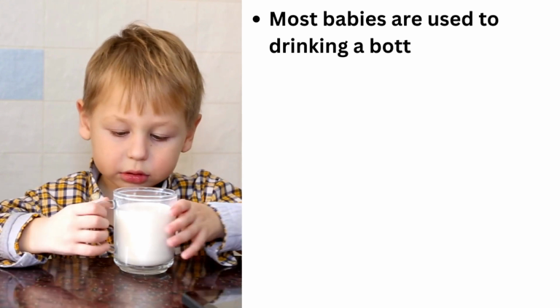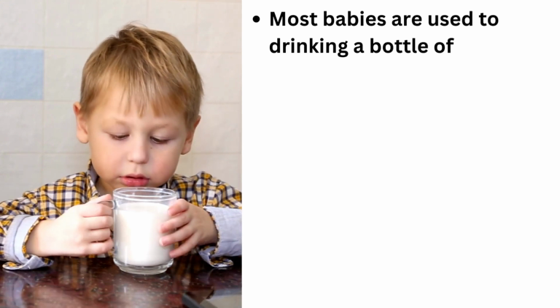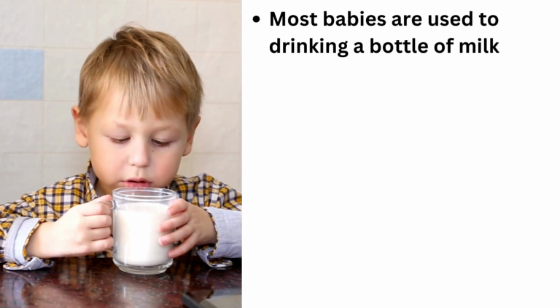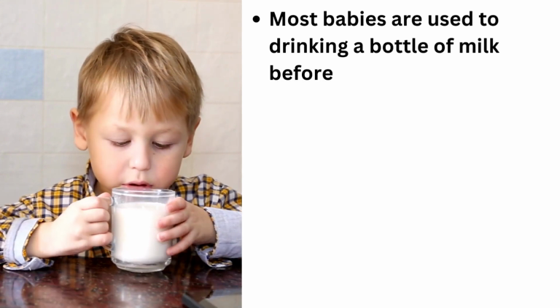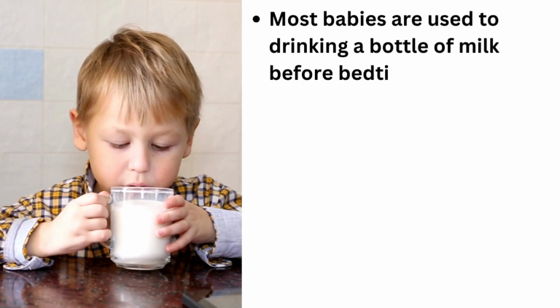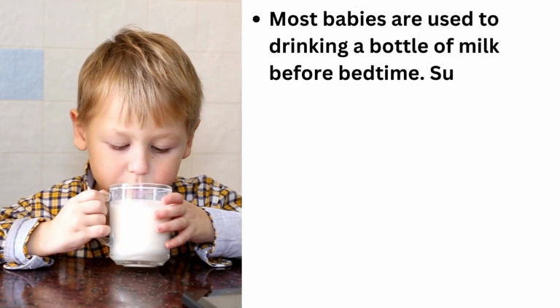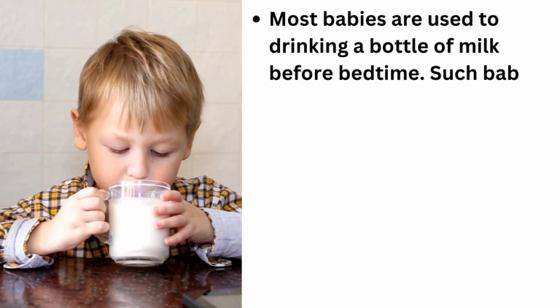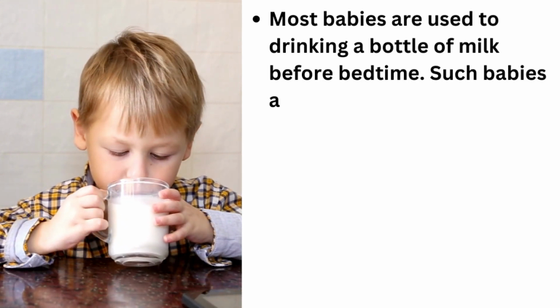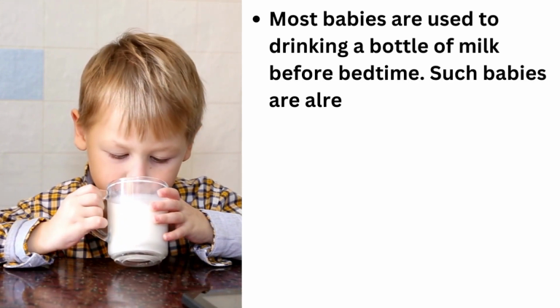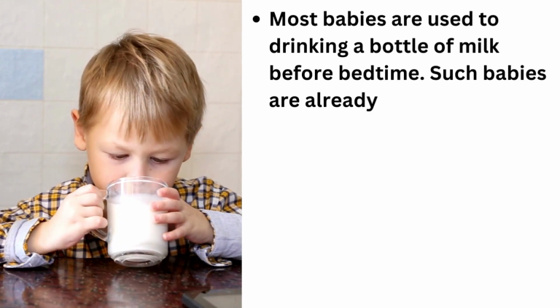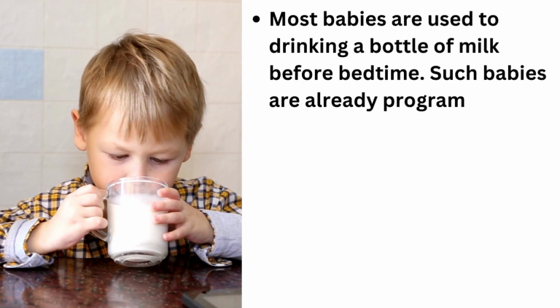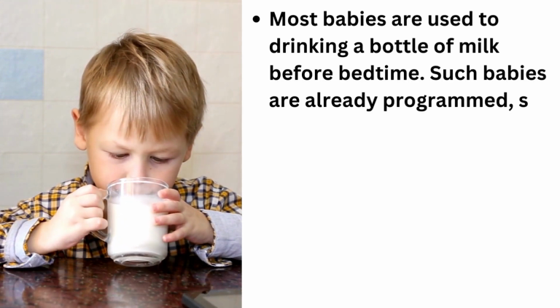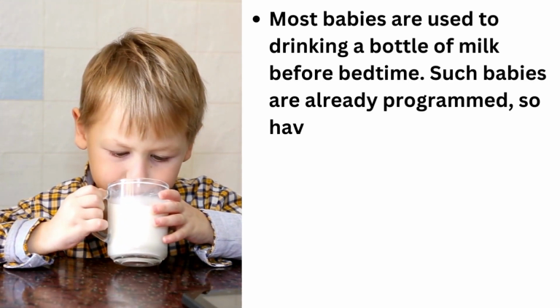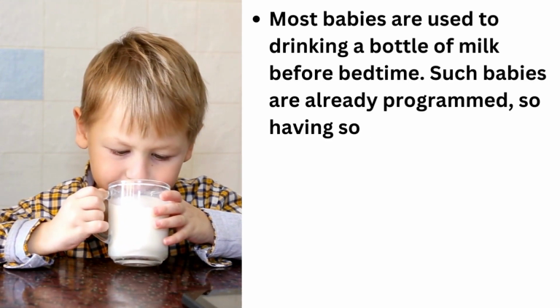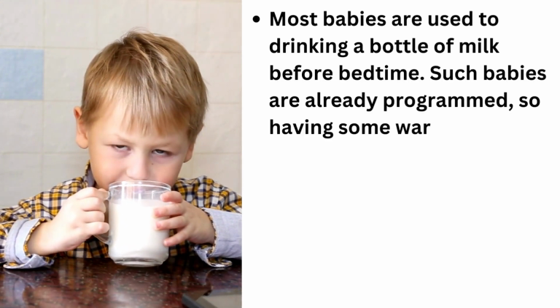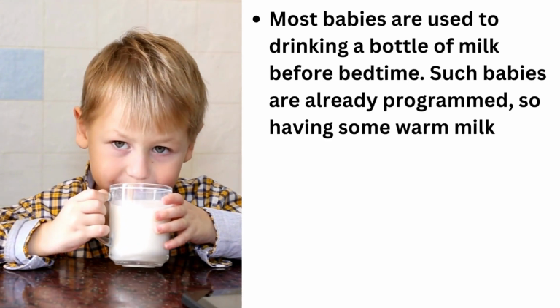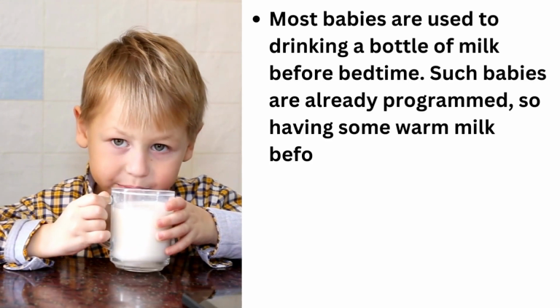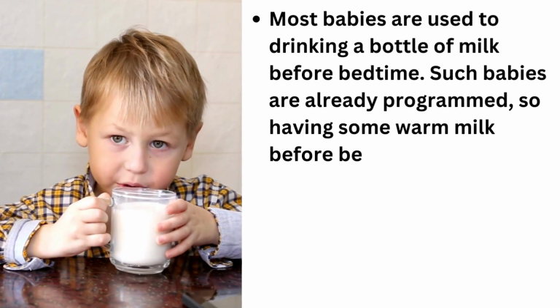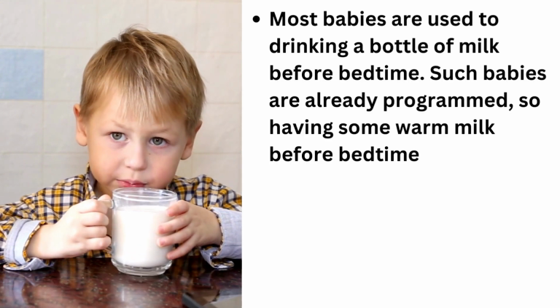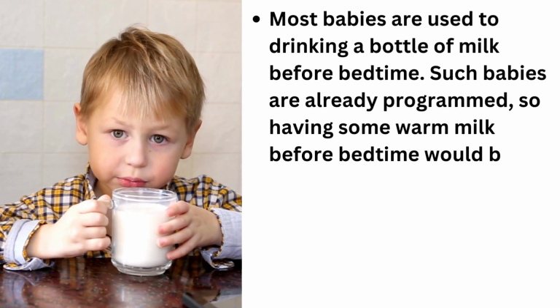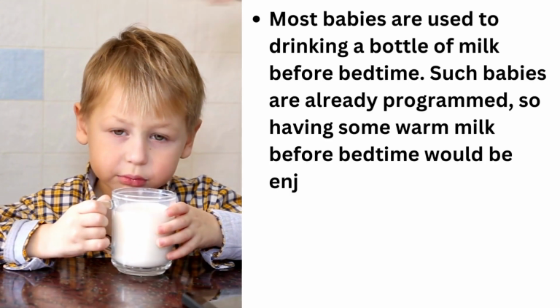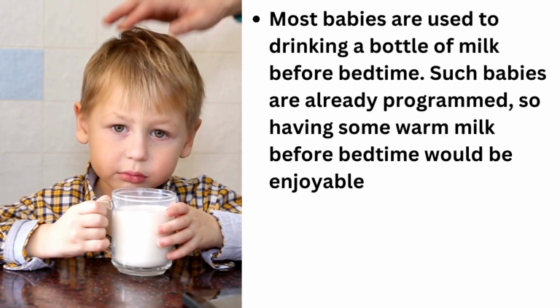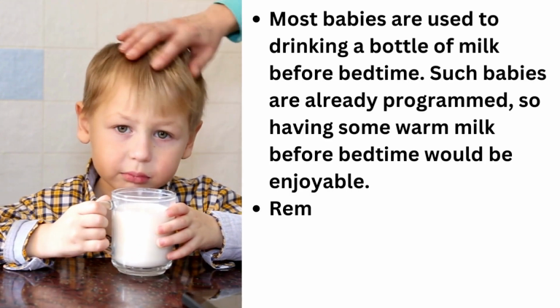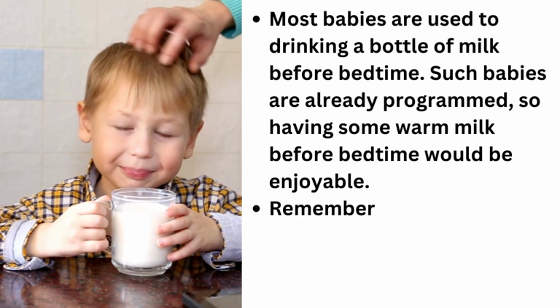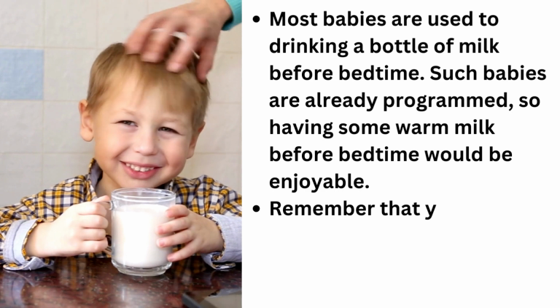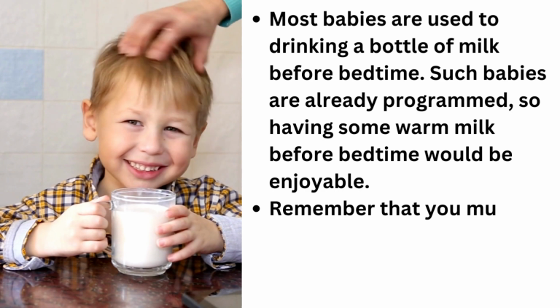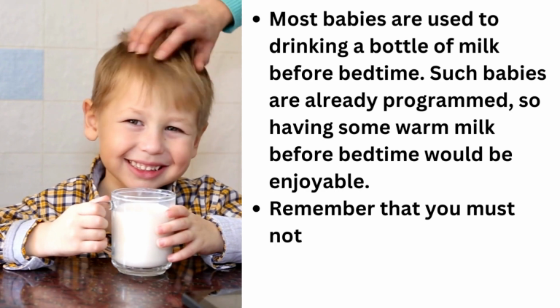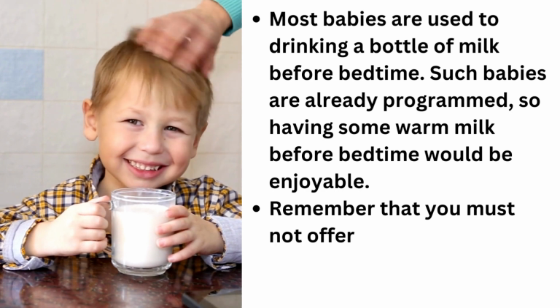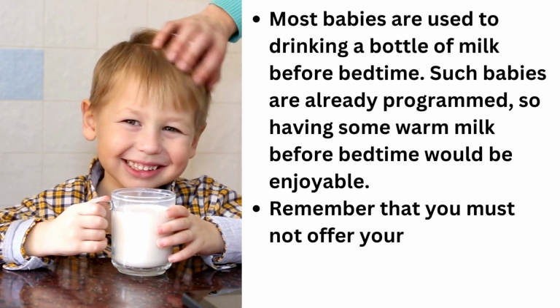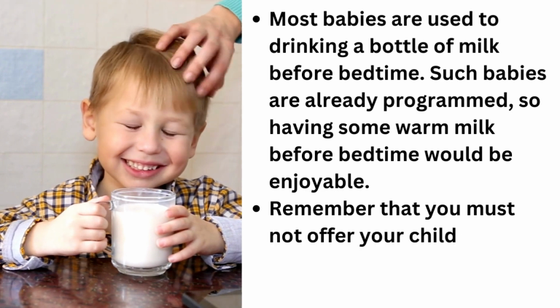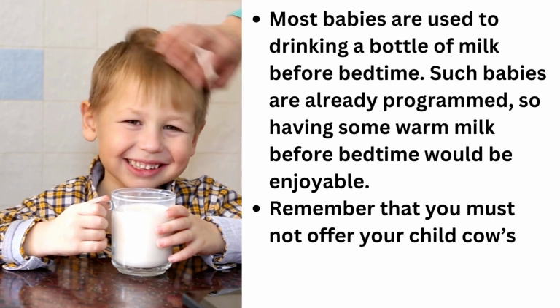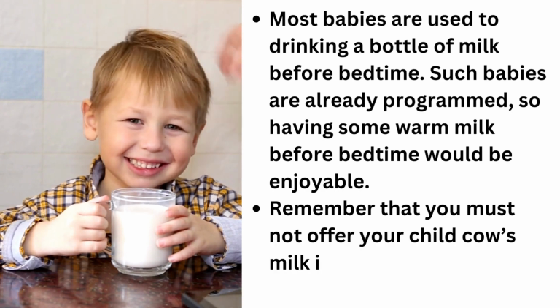Remember that you must not offer your child cow's milk if he or she is under one year.